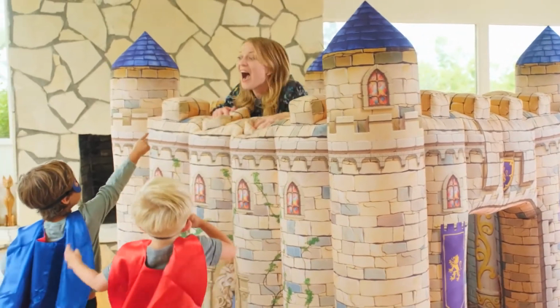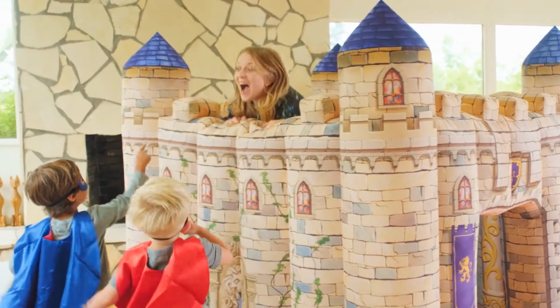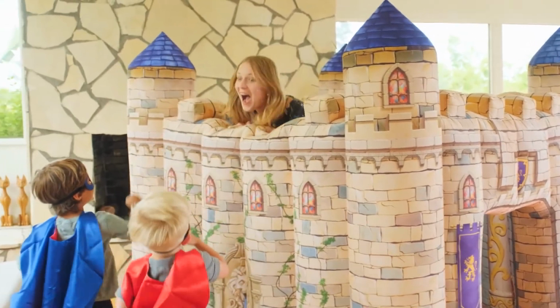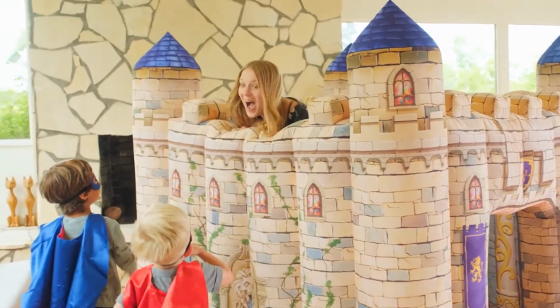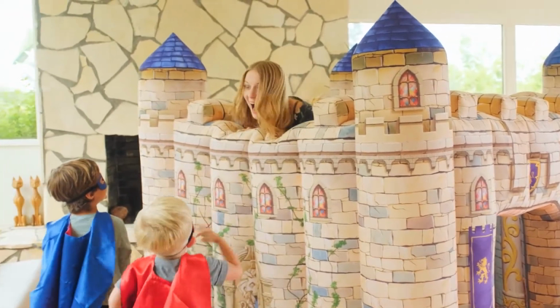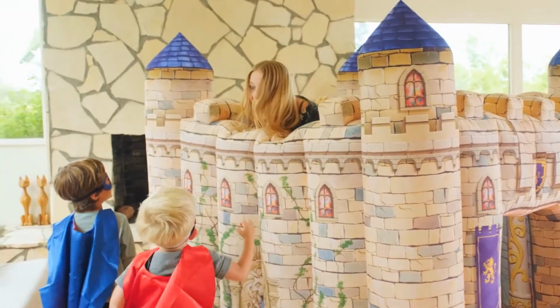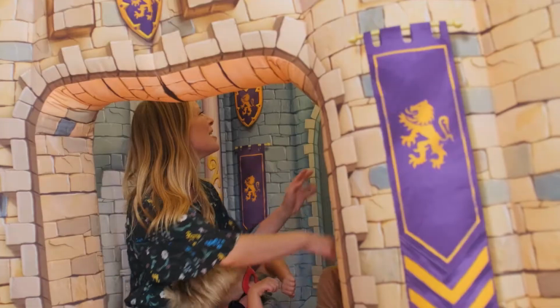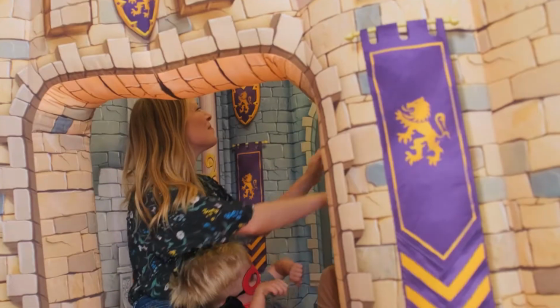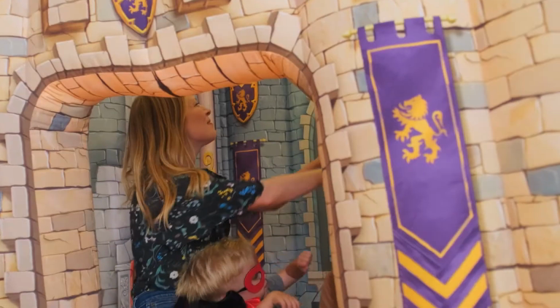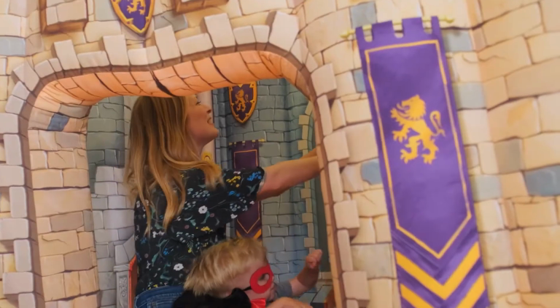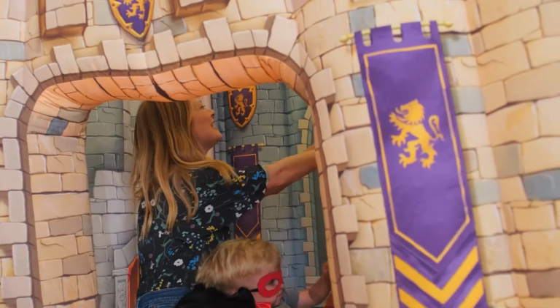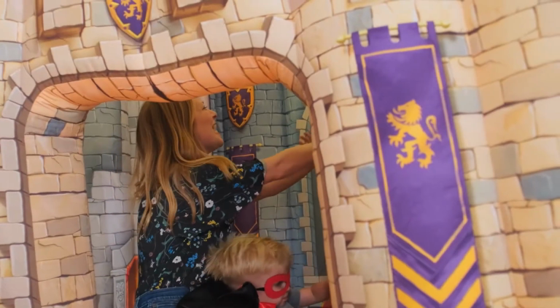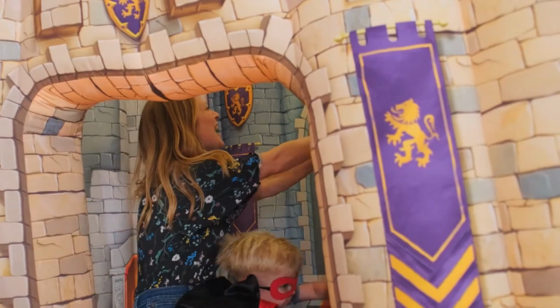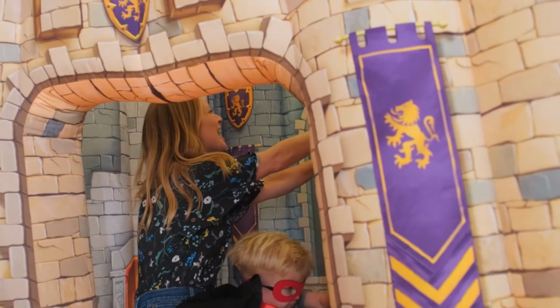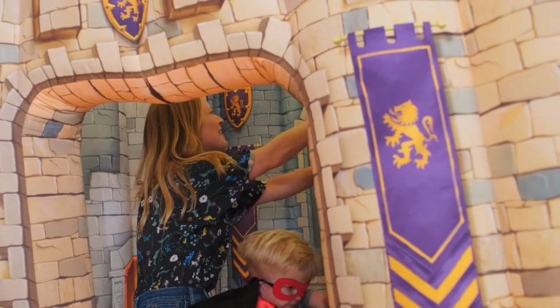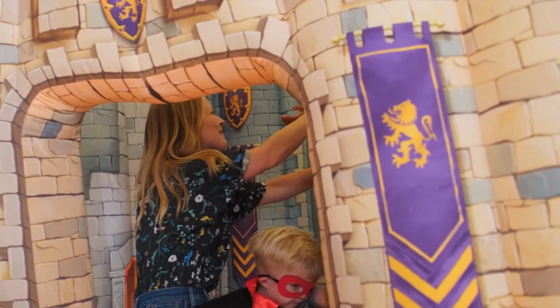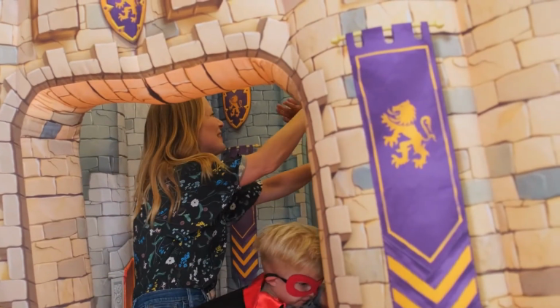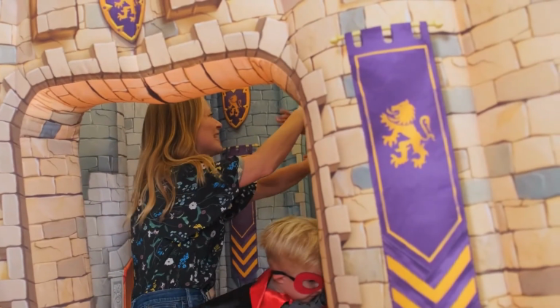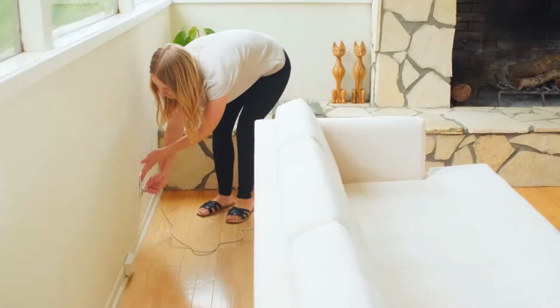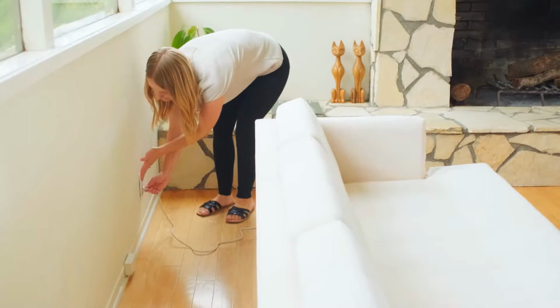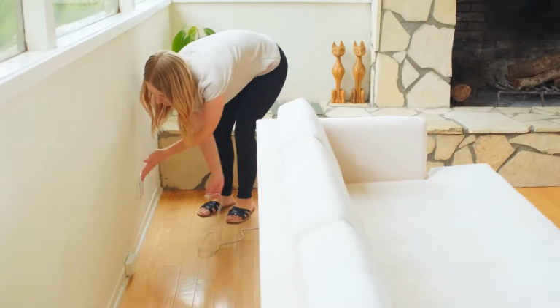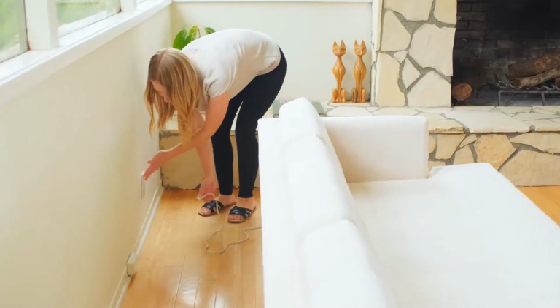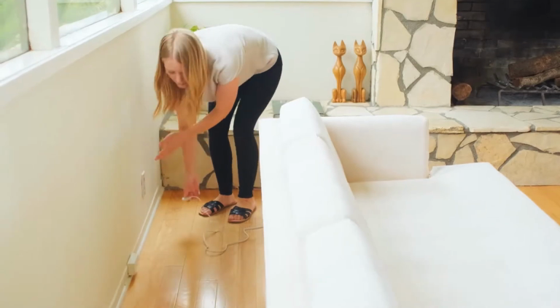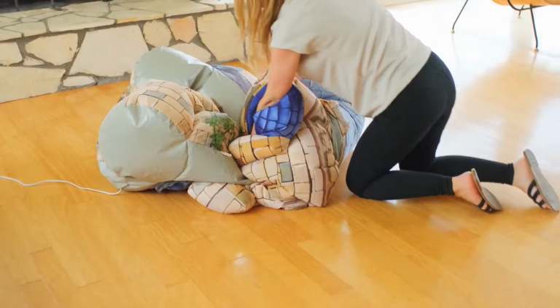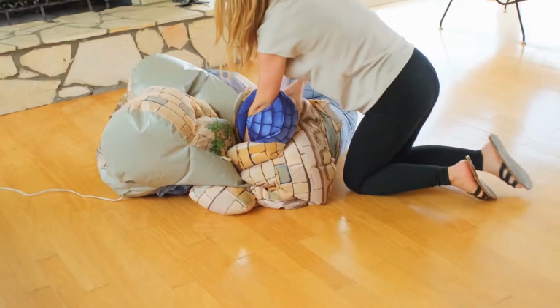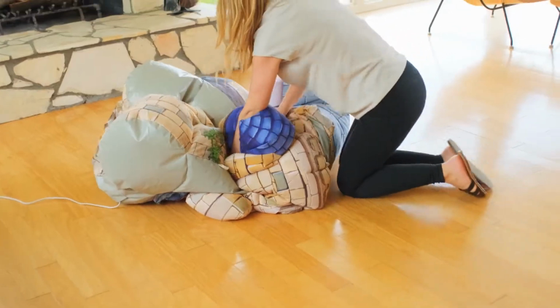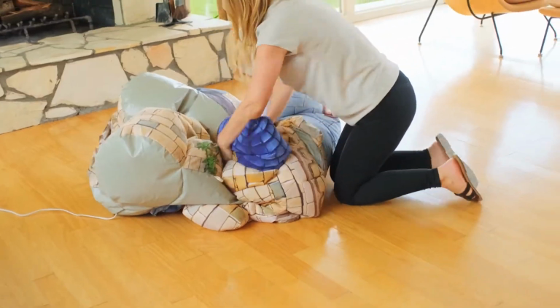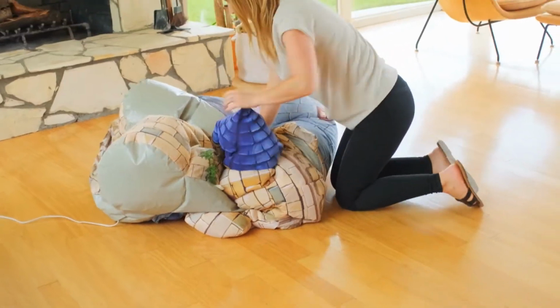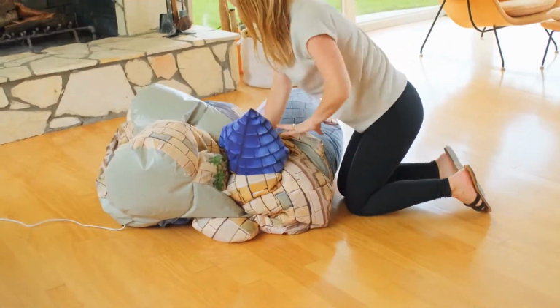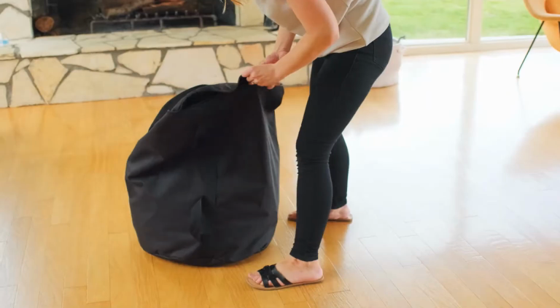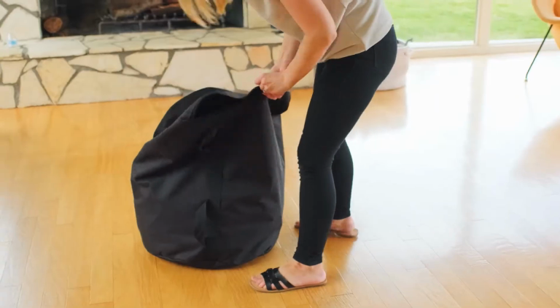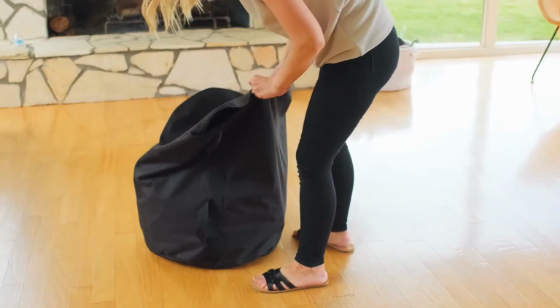Then, when everyone is done, just turn it off, throw it in the bag and get your living room back.